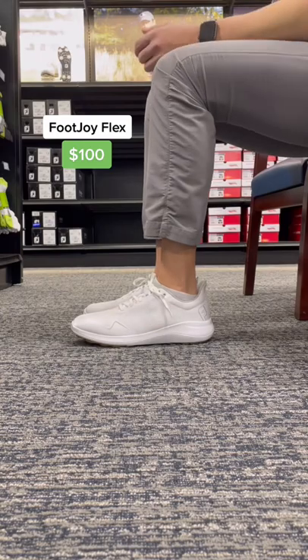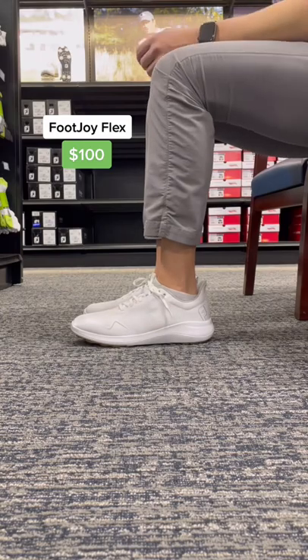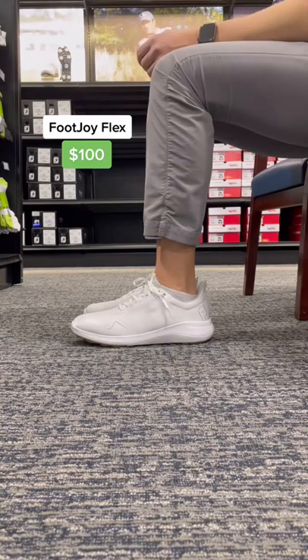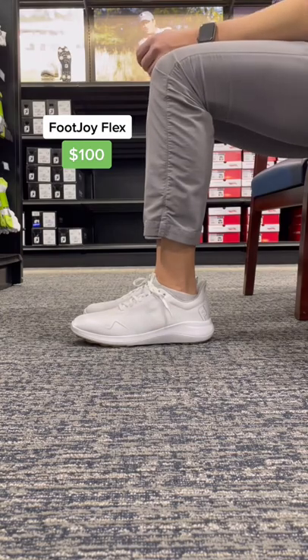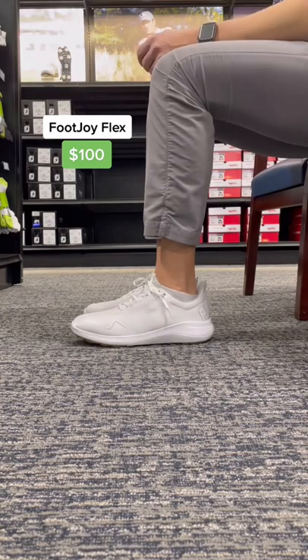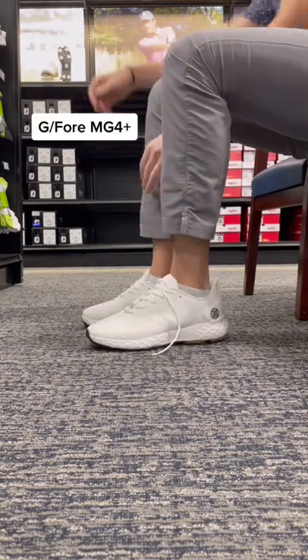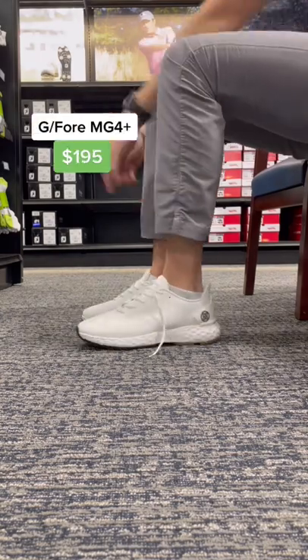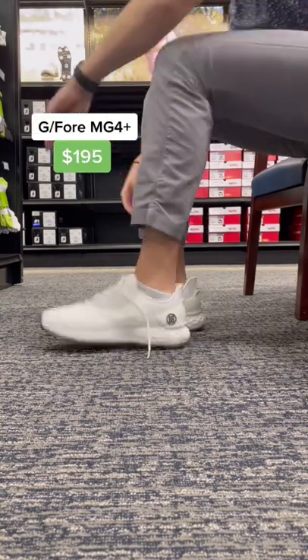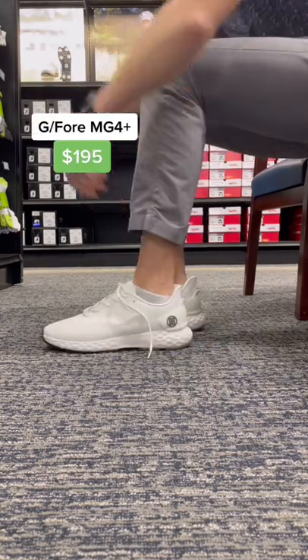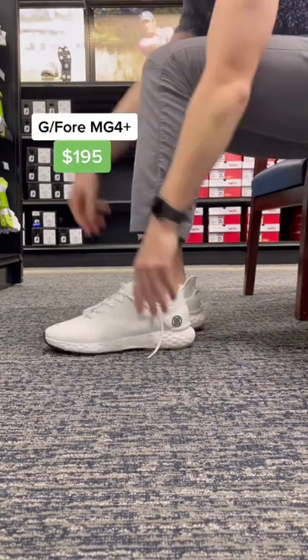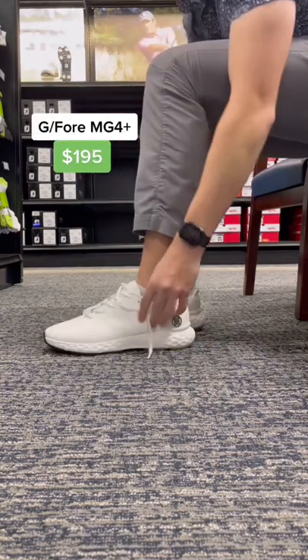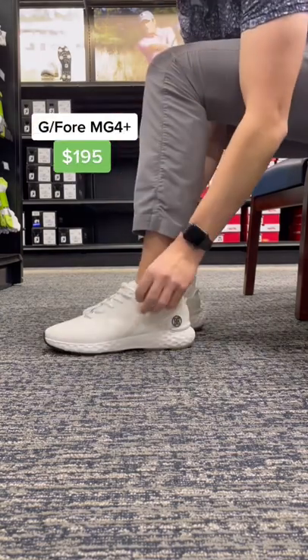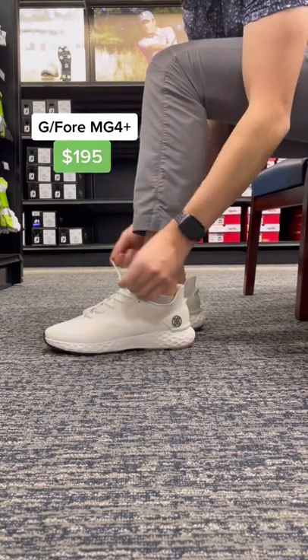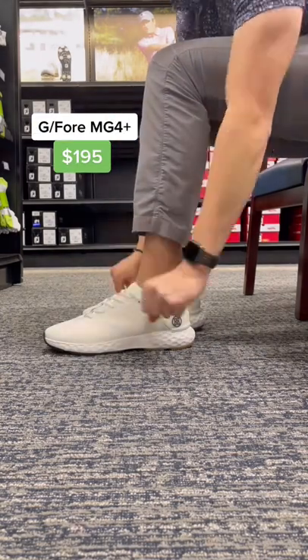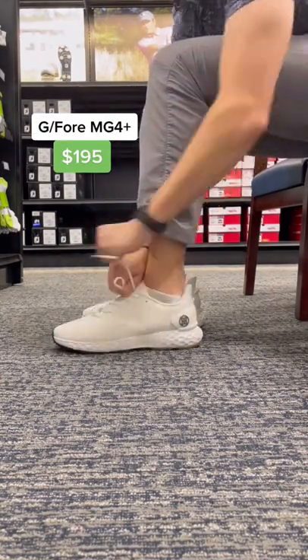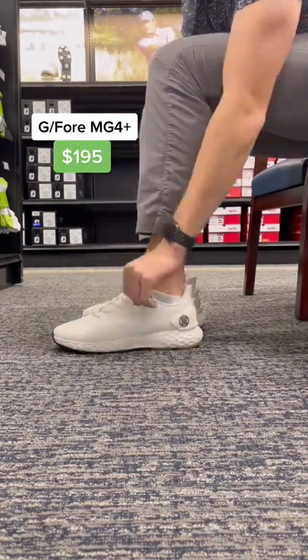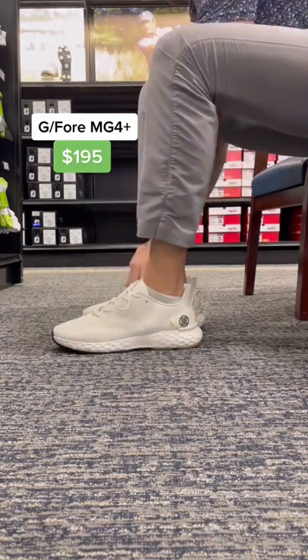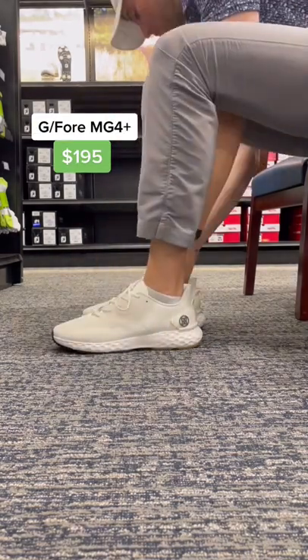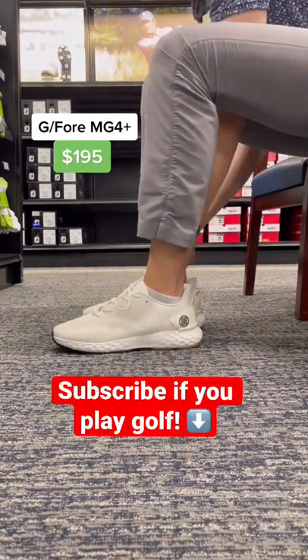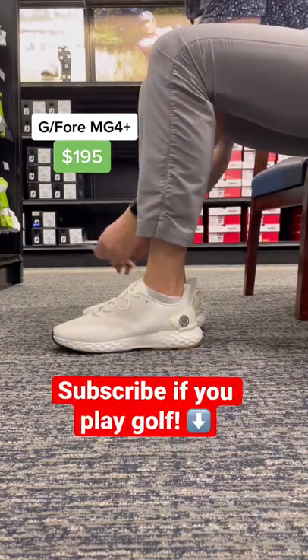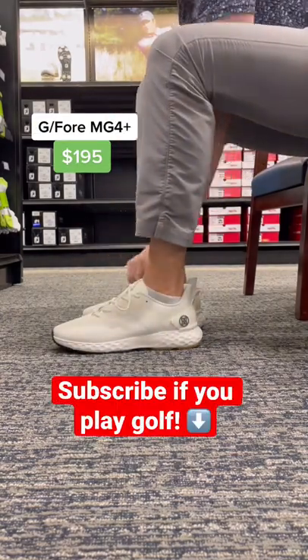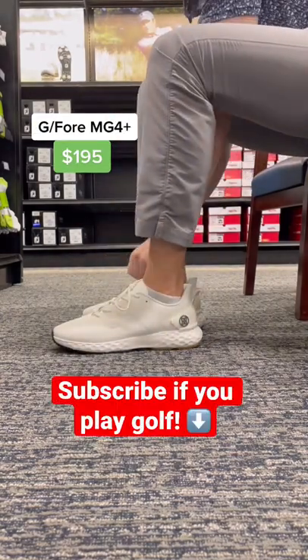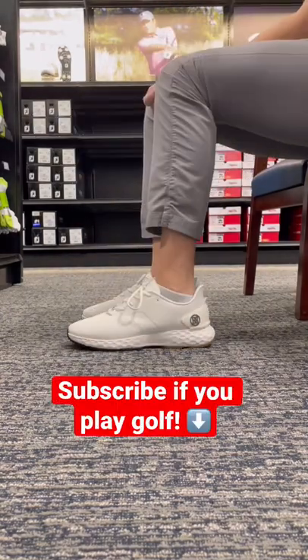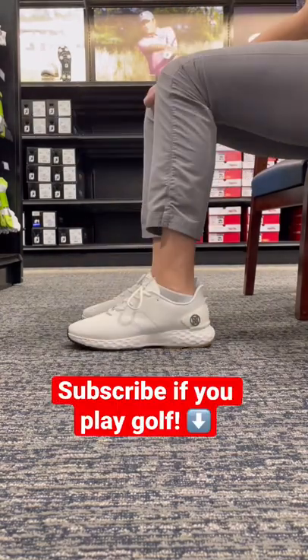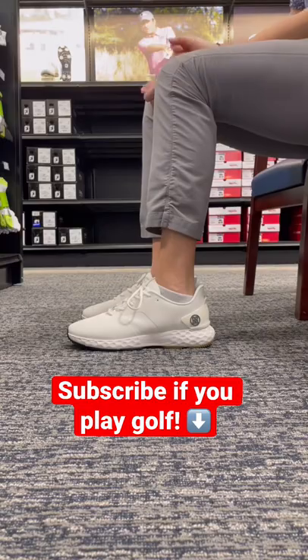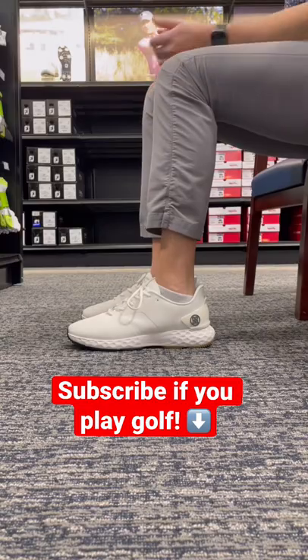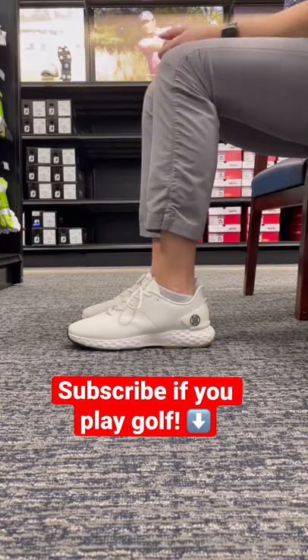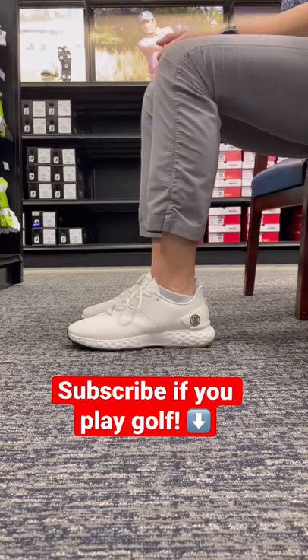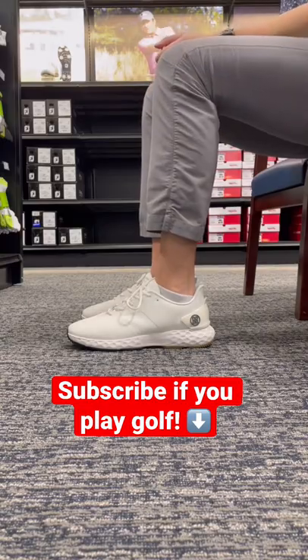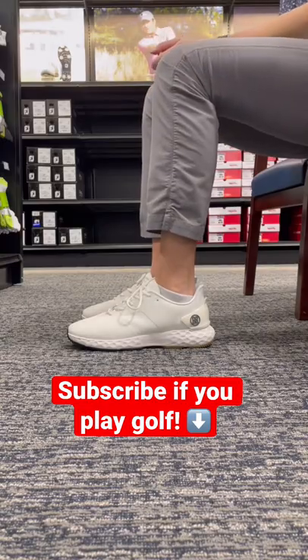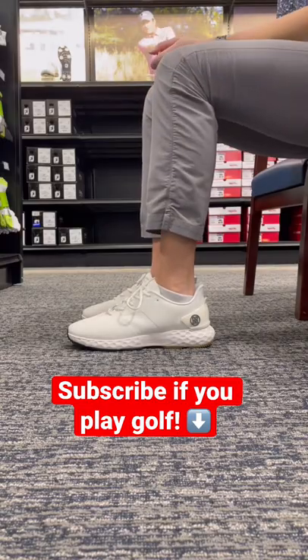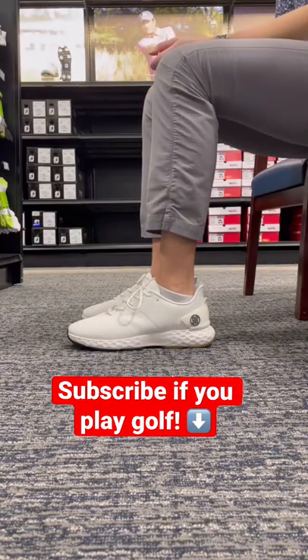And last, we got my personal favorite, the G-Force. Make sure you find a pair of shoes that are the most comfortable for you and follow if you play golf.